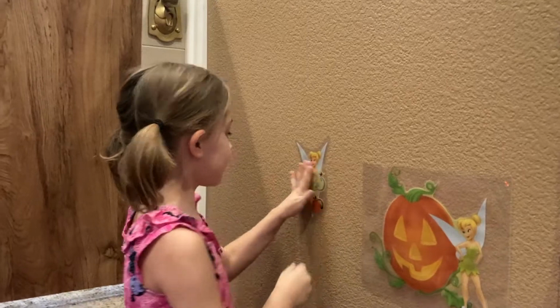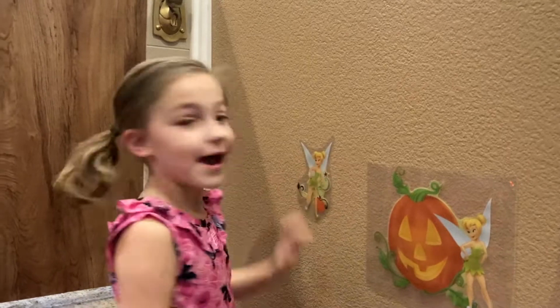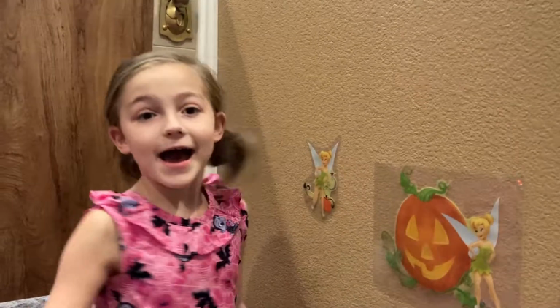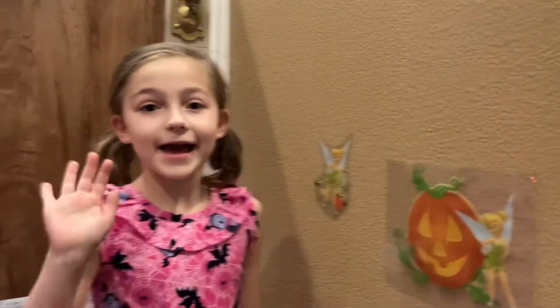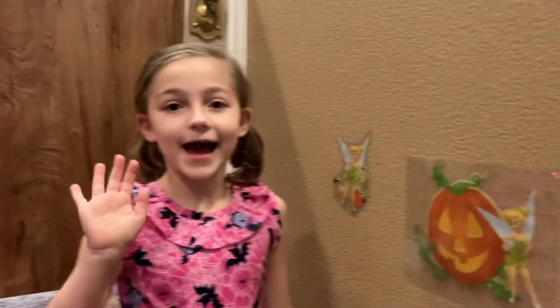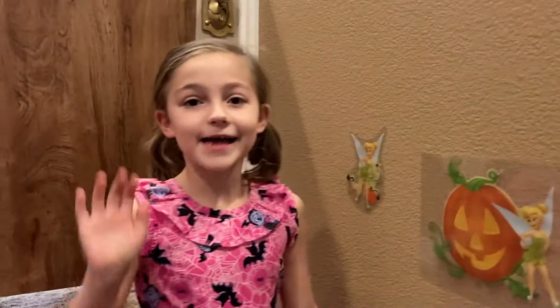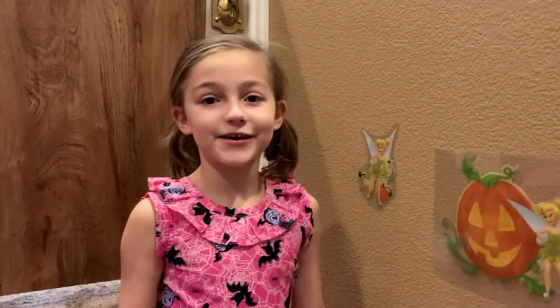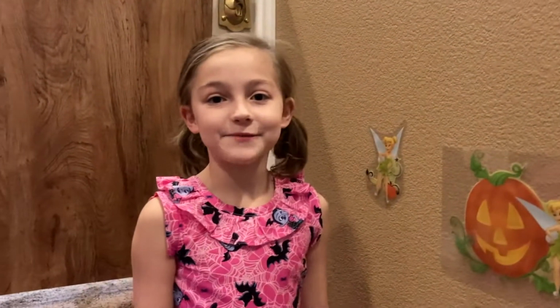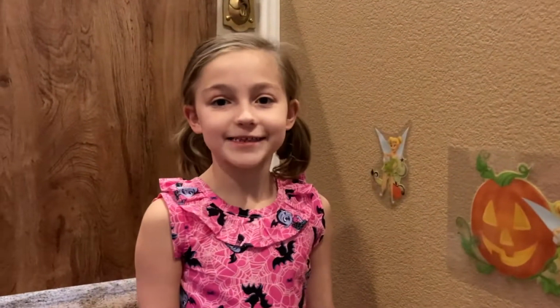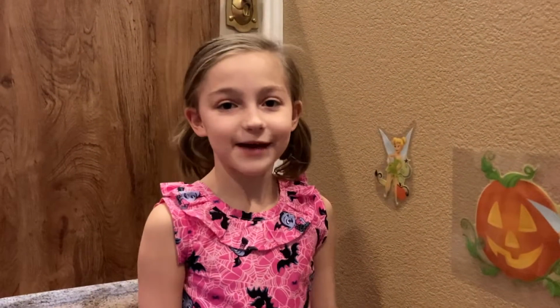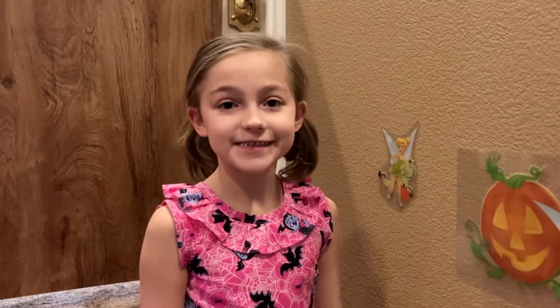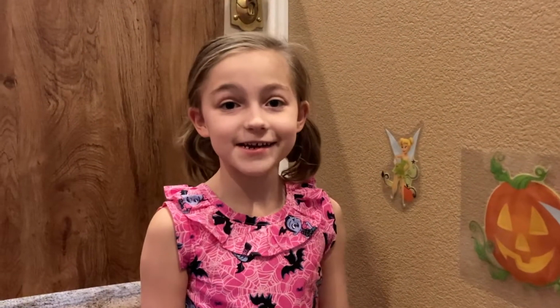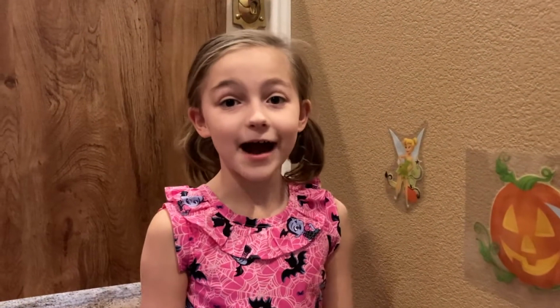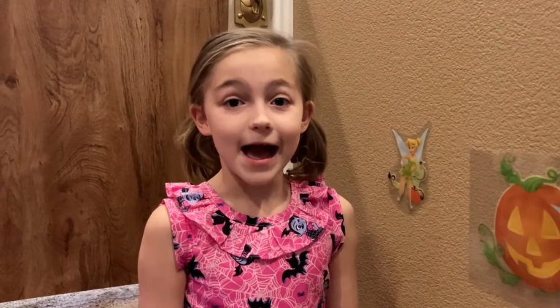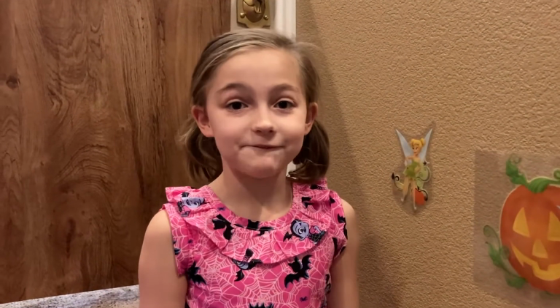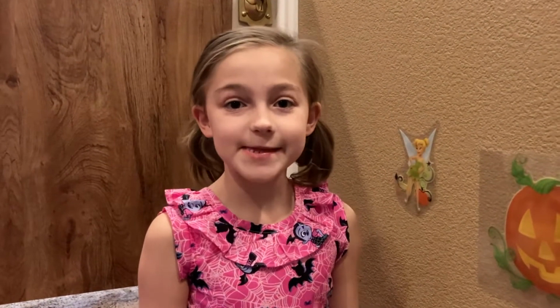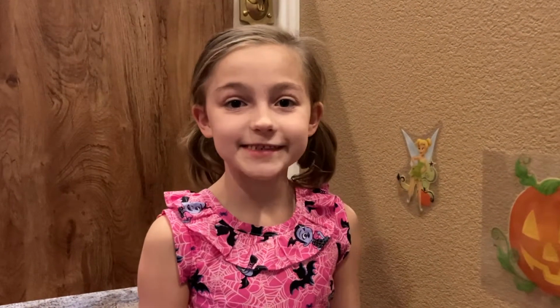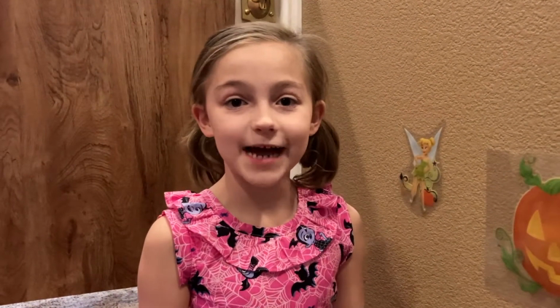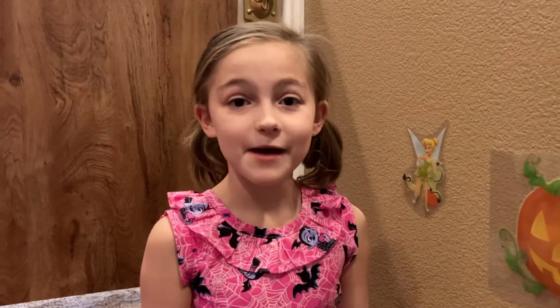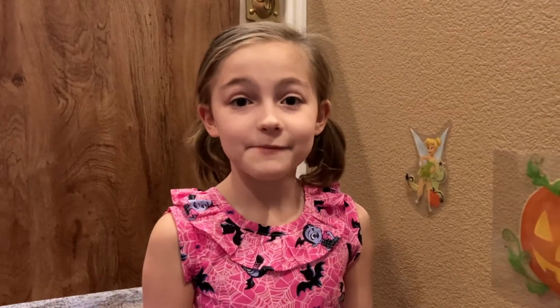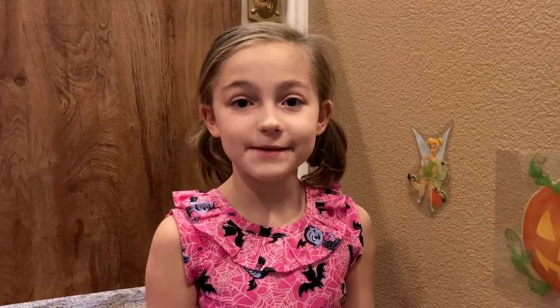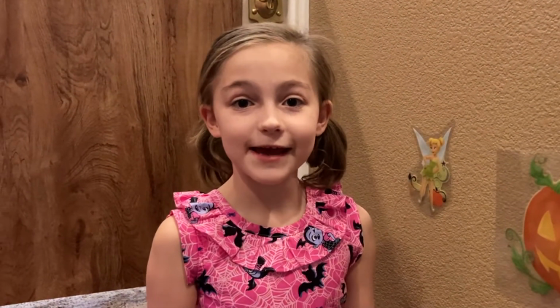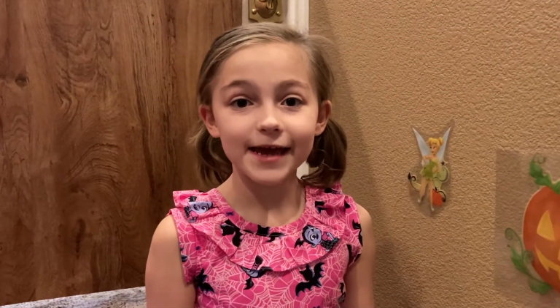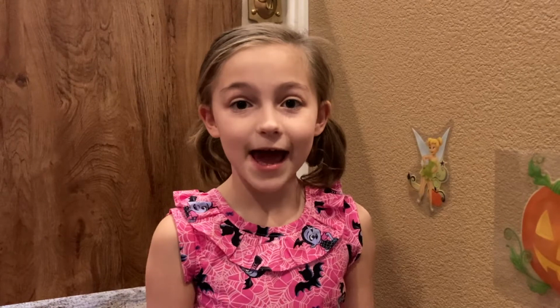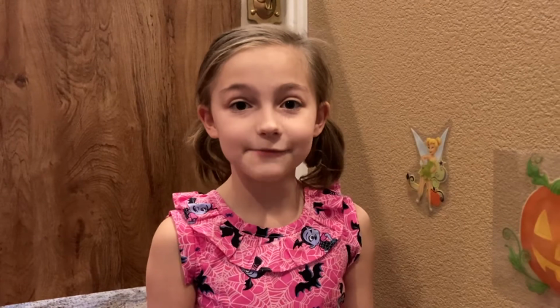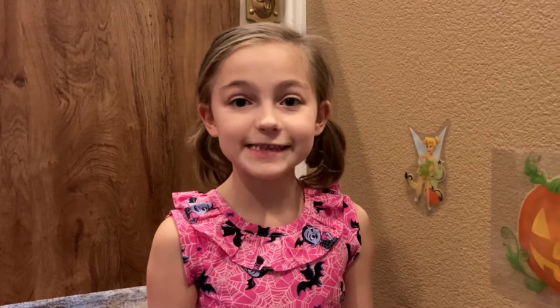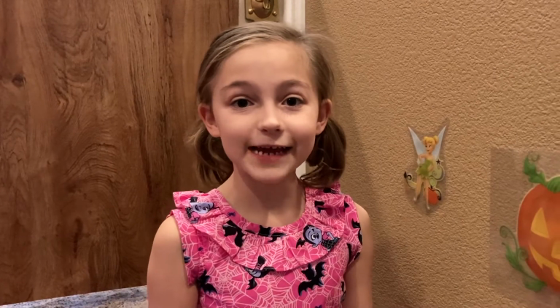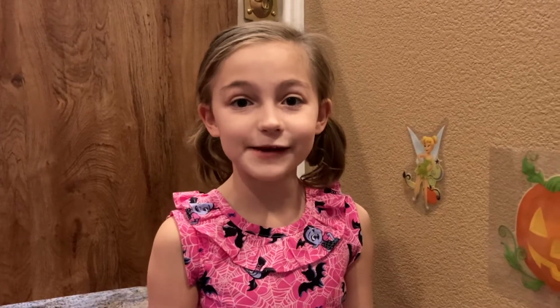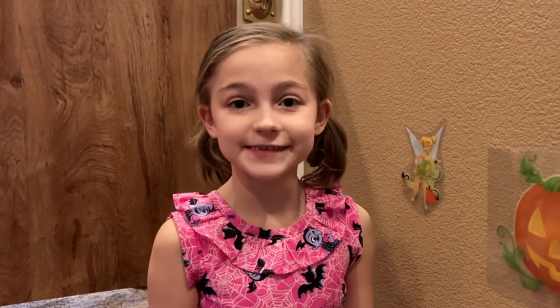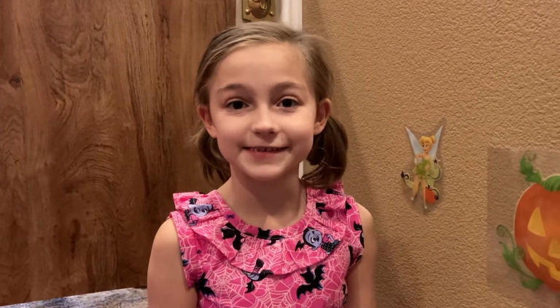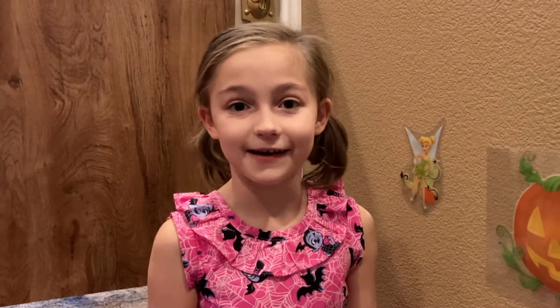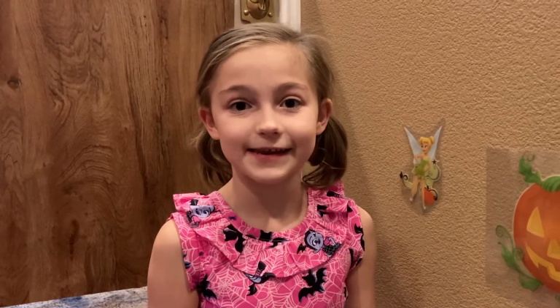Hi guys, welcome back to my channel. I'm finishing up putting my Halloween decorations on.